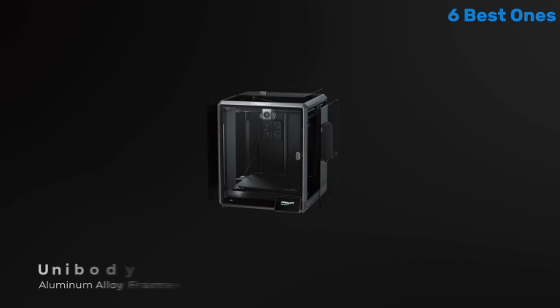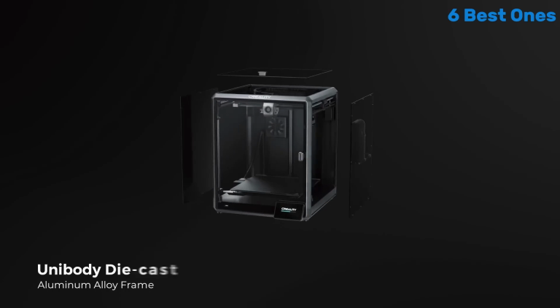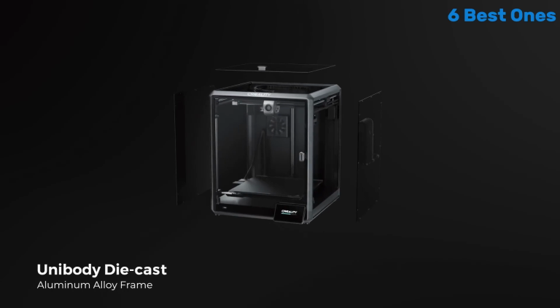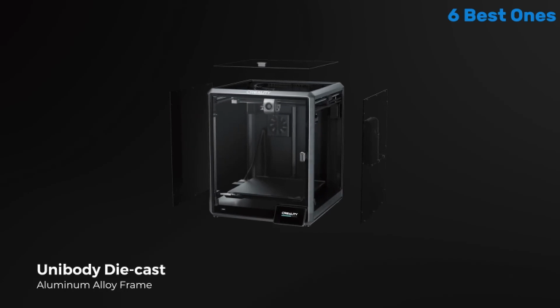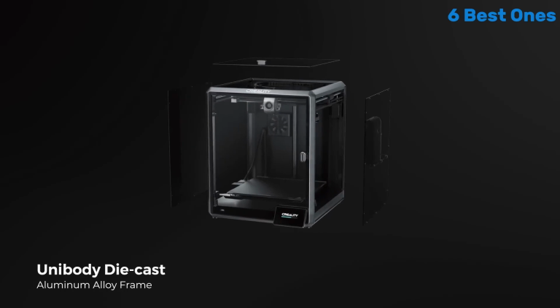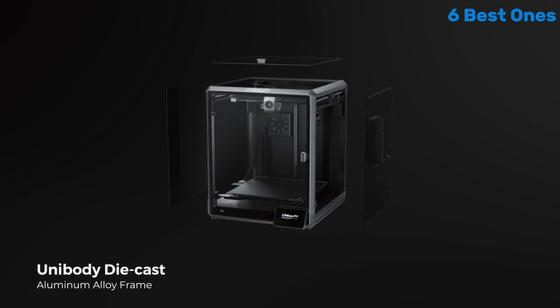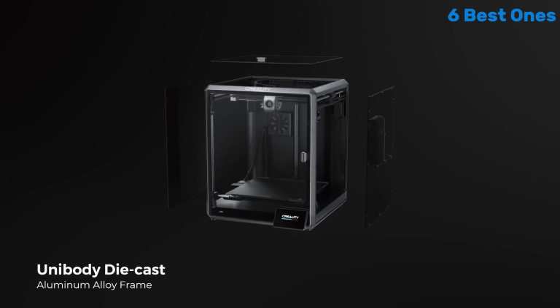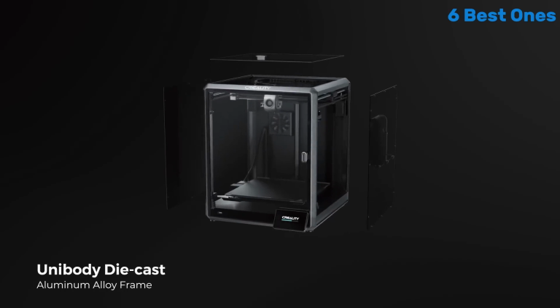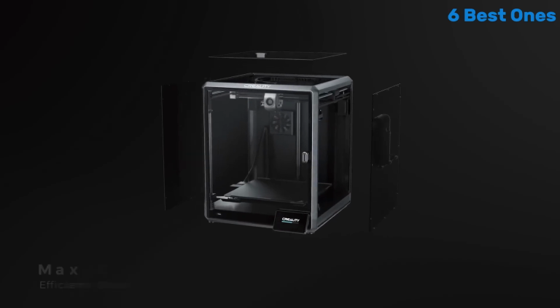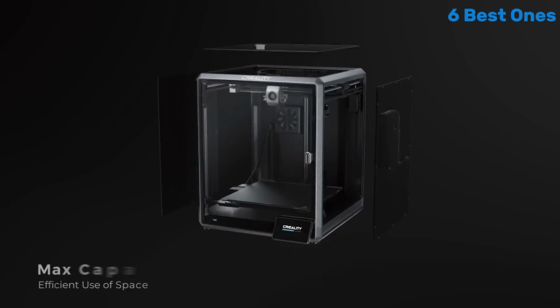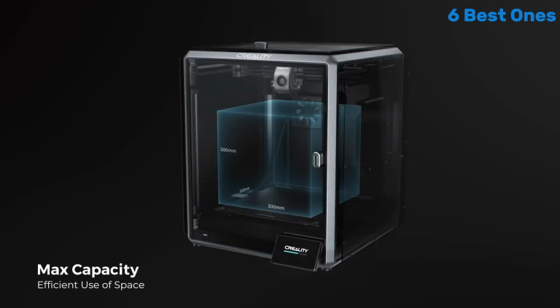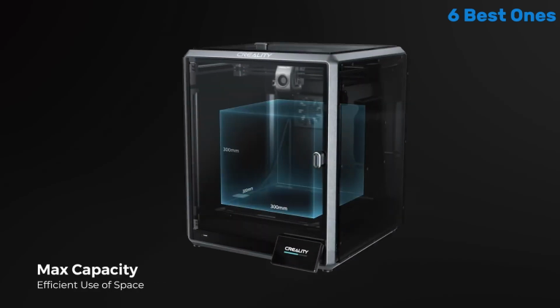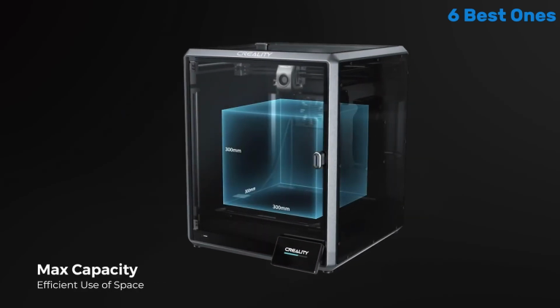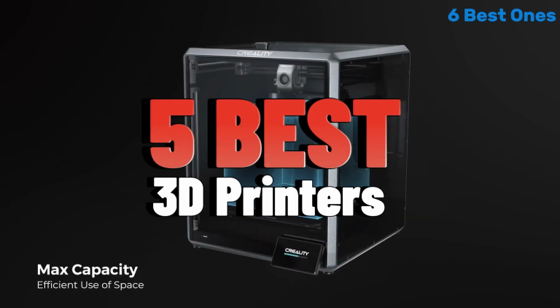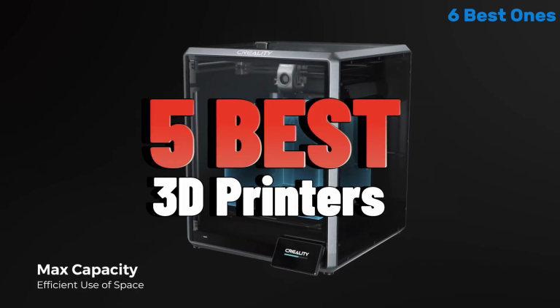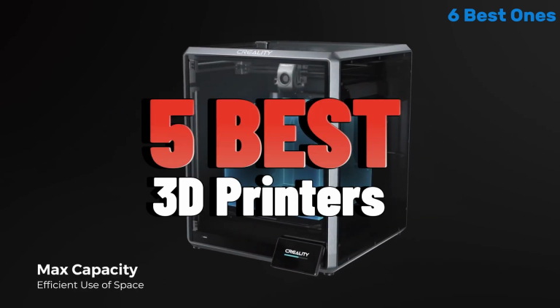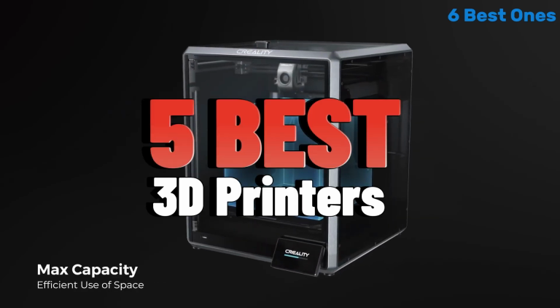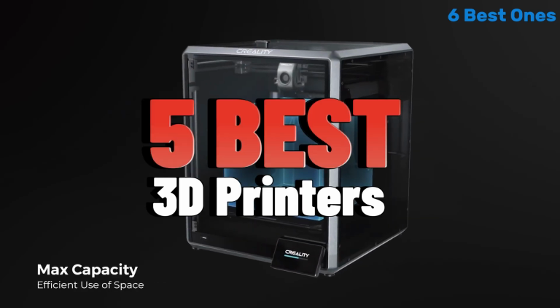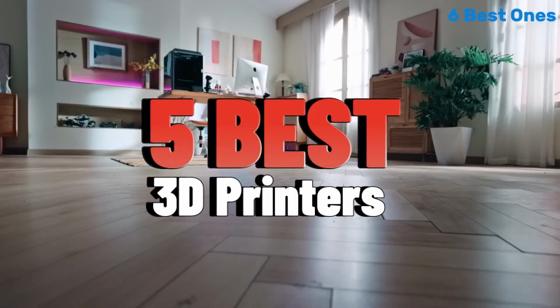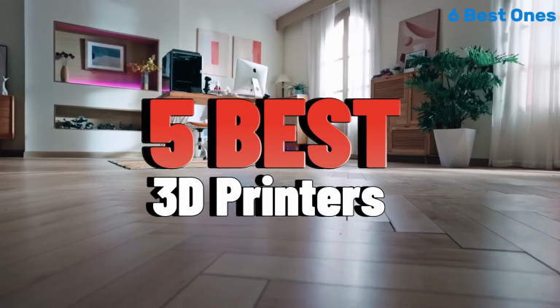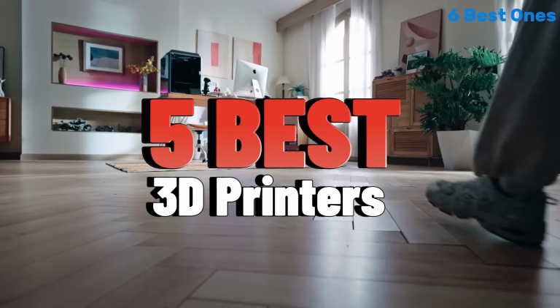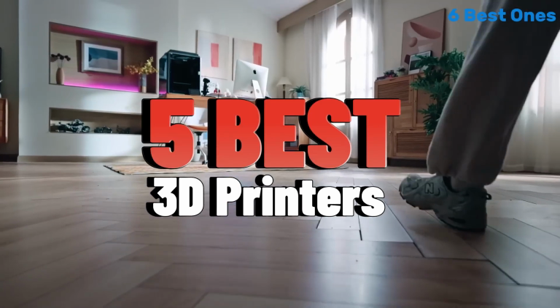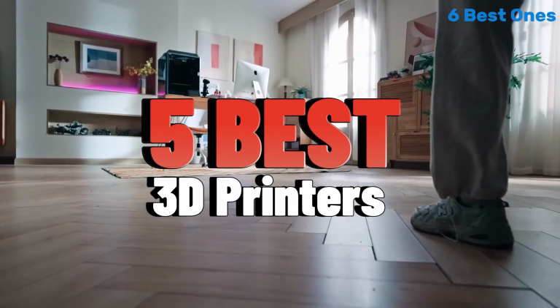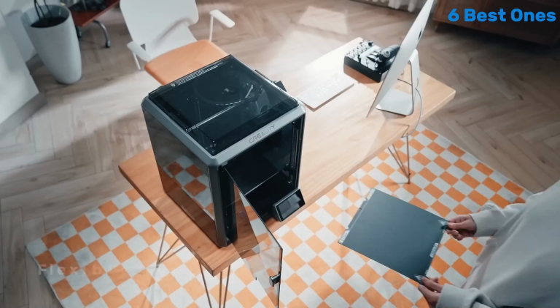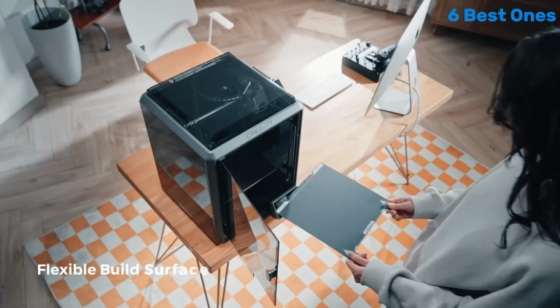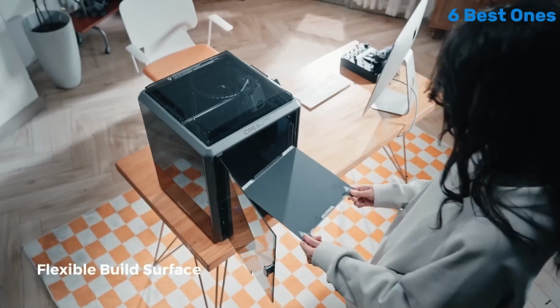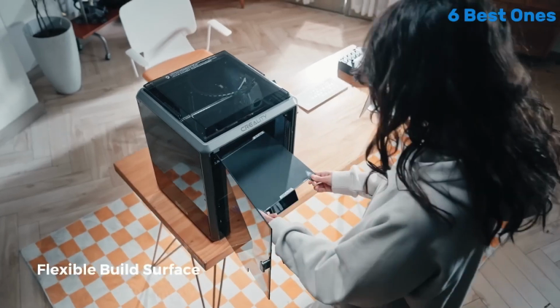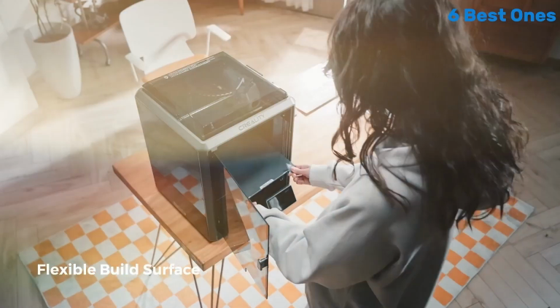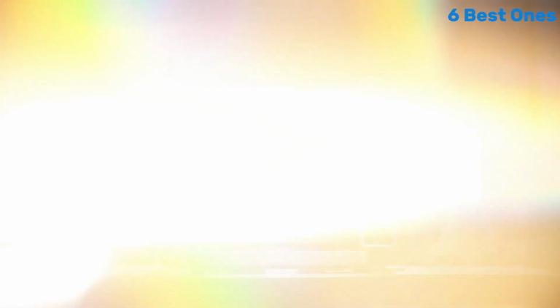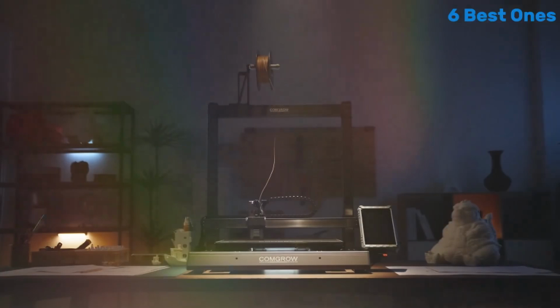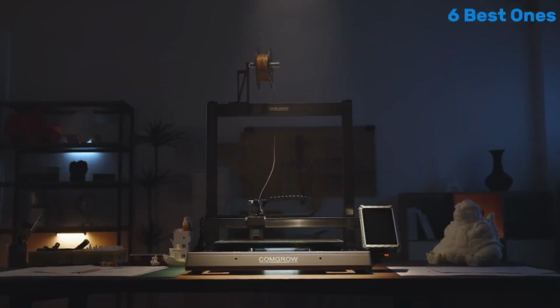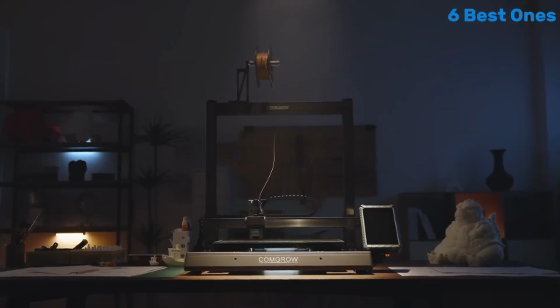Hello everyone, today I am going to show 5 best 3D printers you can buy in 2025.